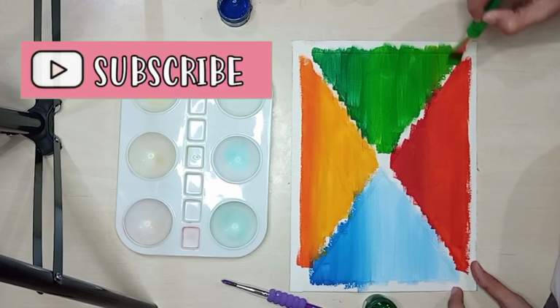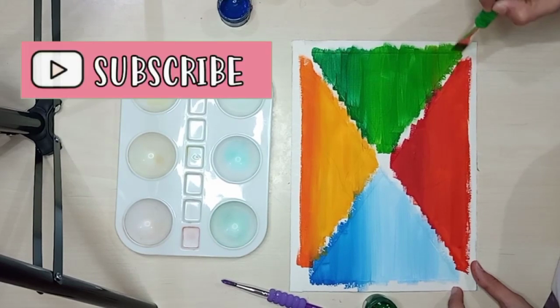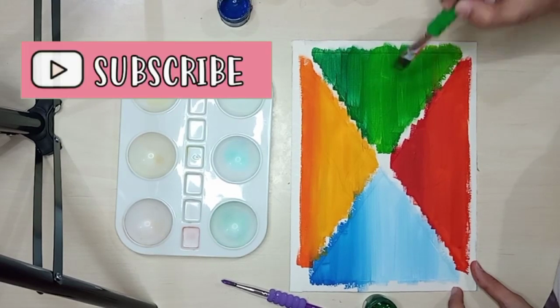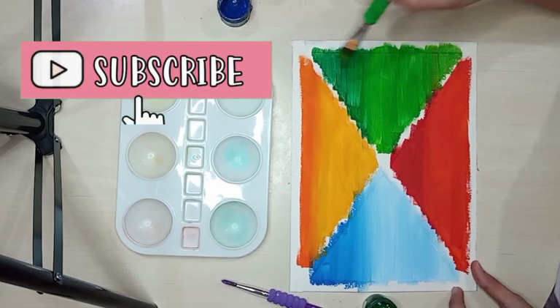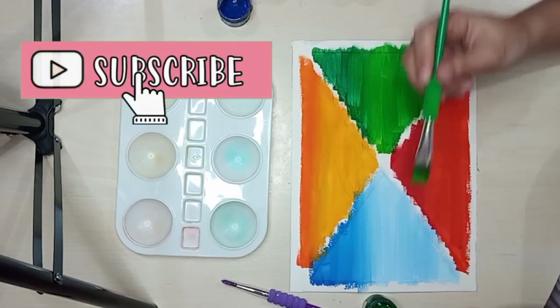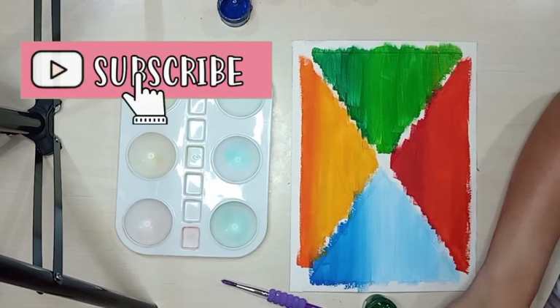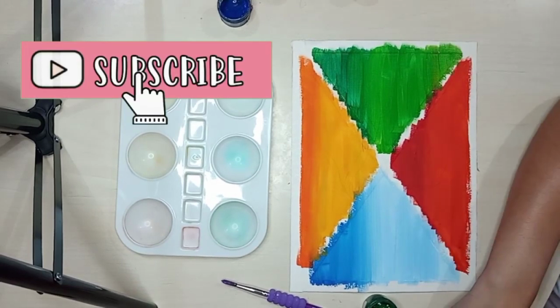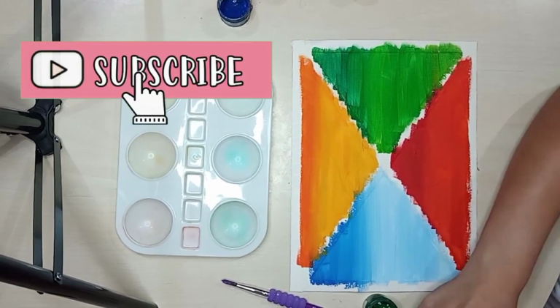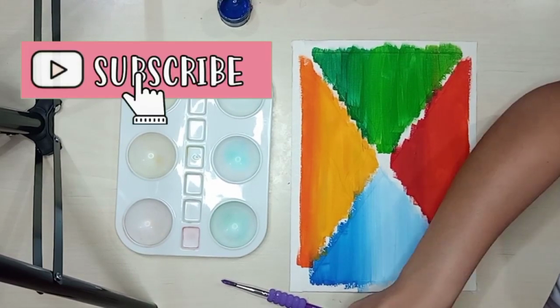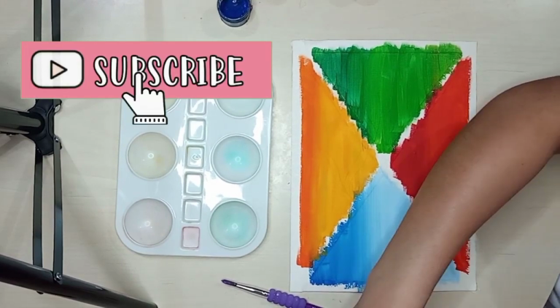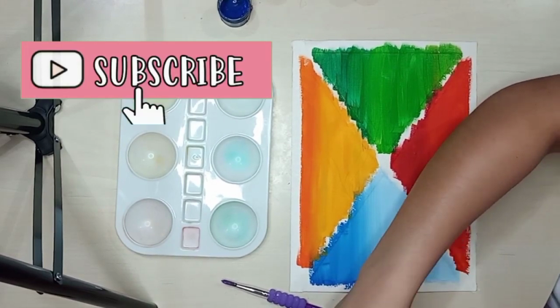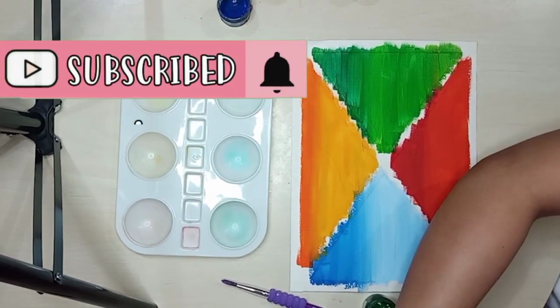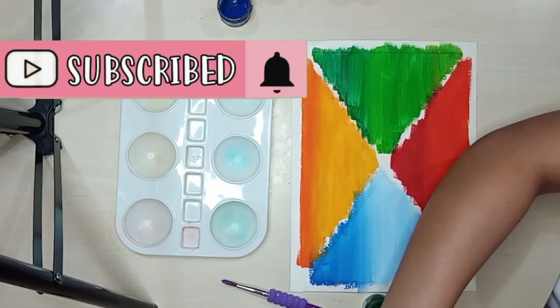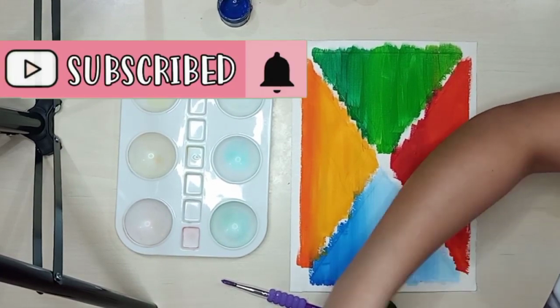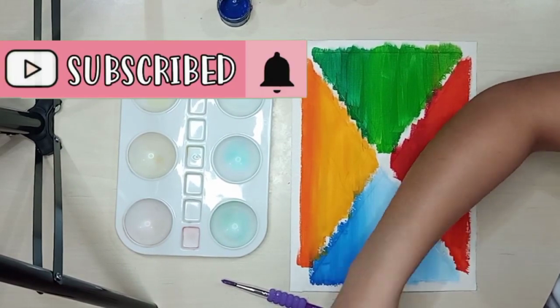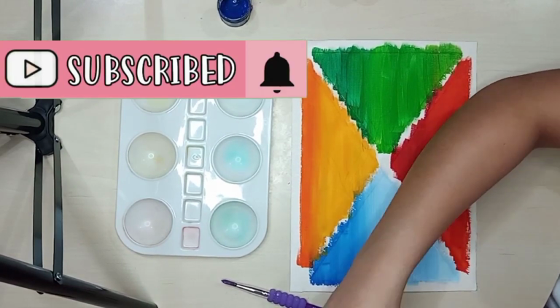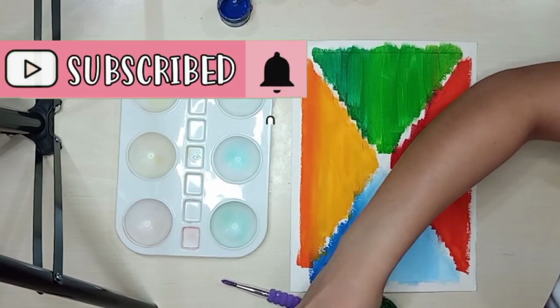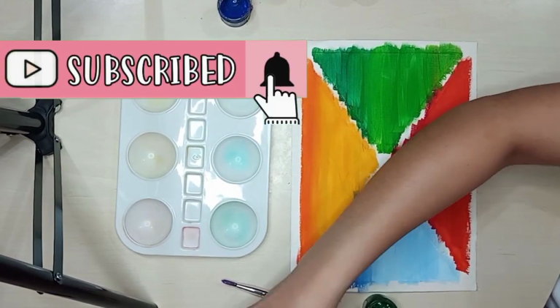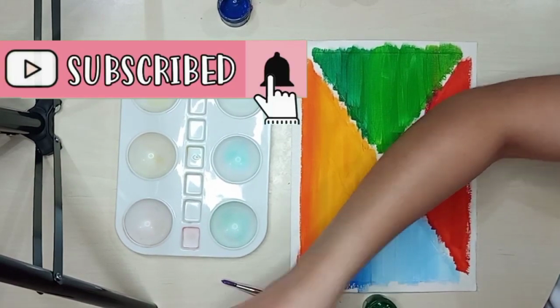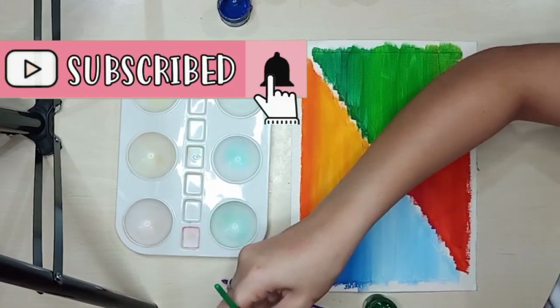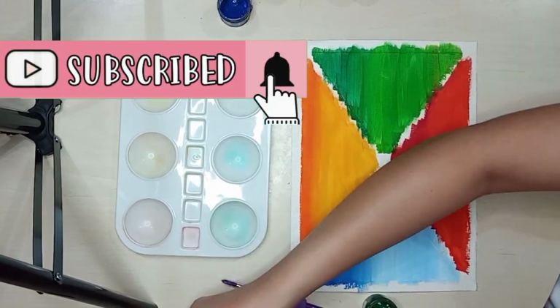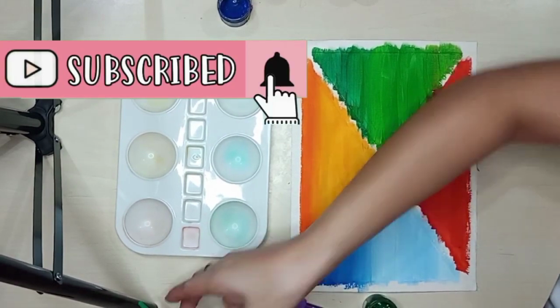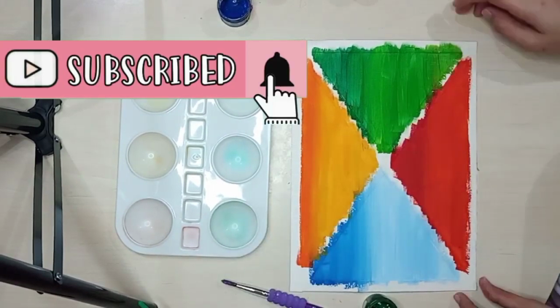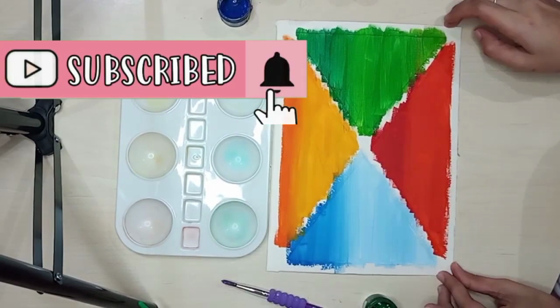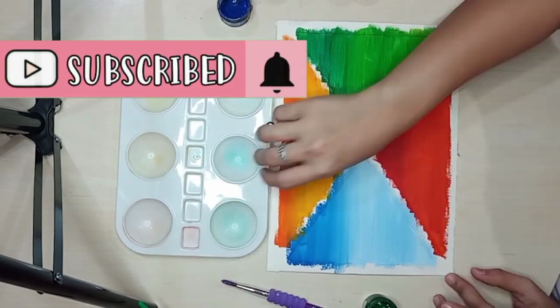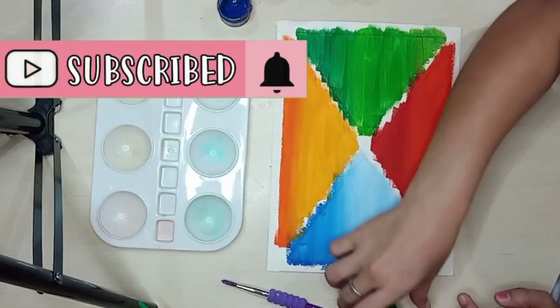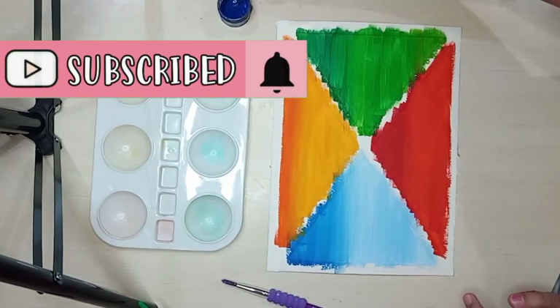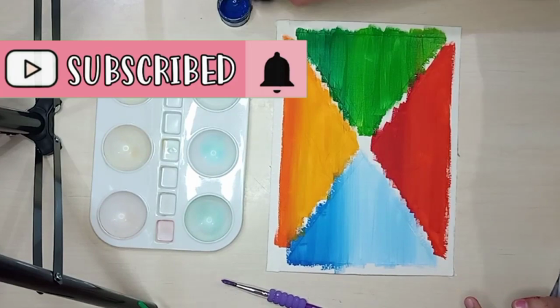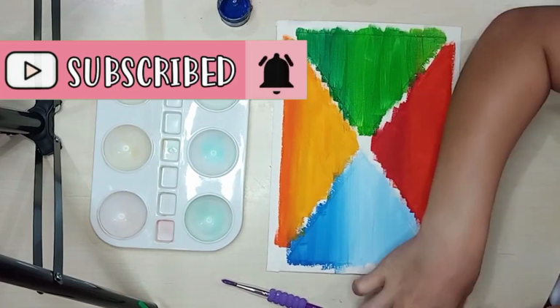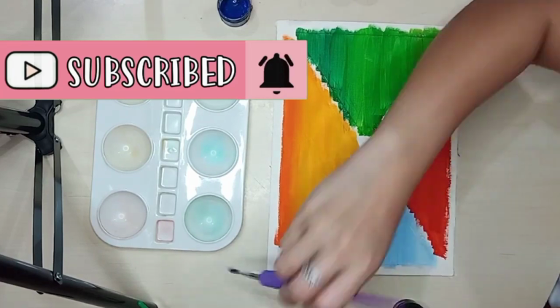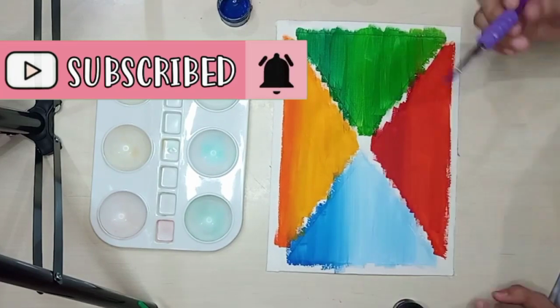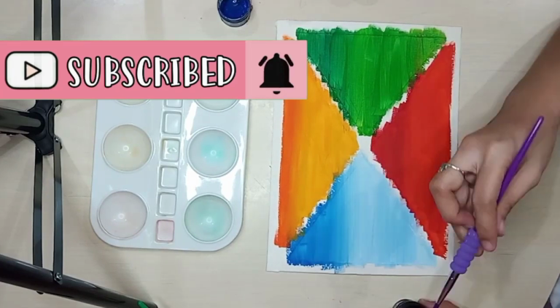And if you're new to my channel, please click the subscribe button and the notification bell for more updates.